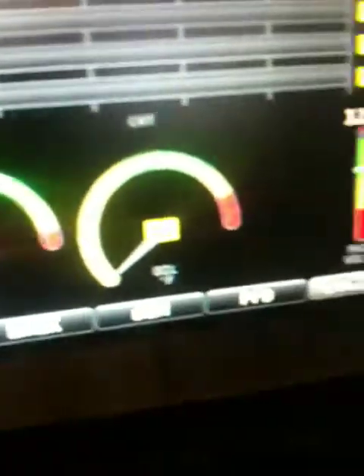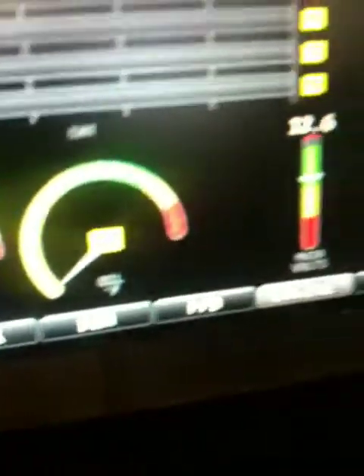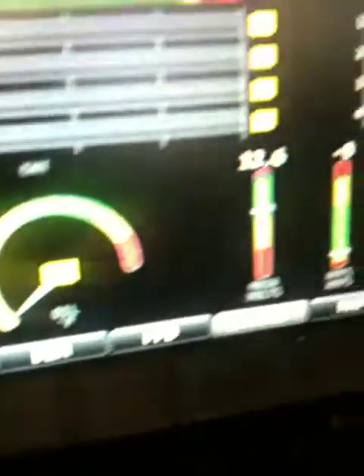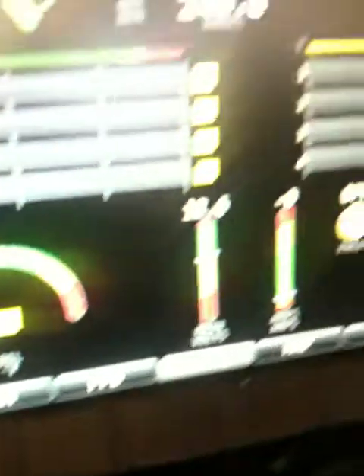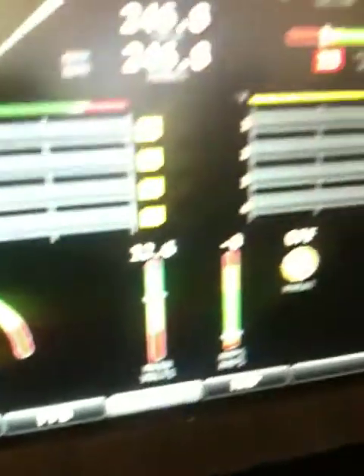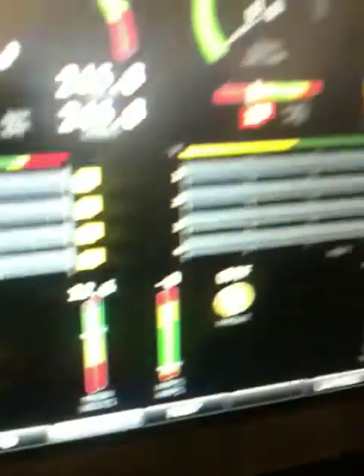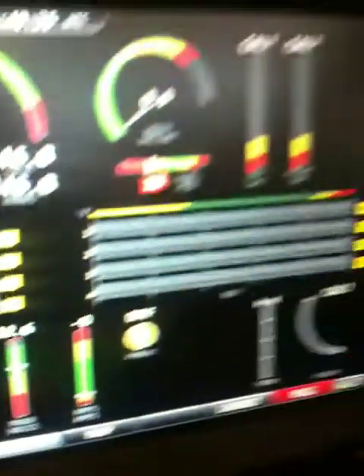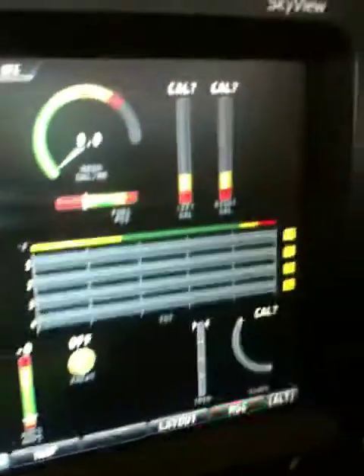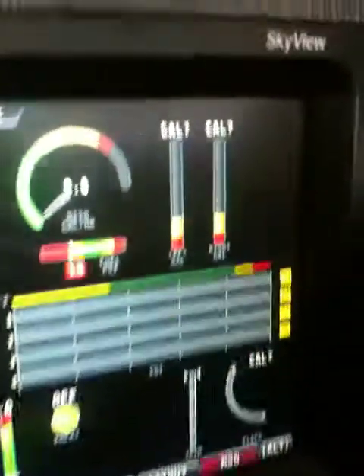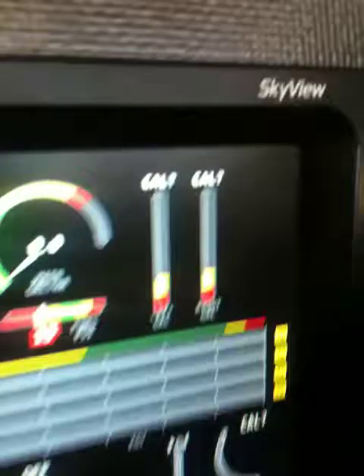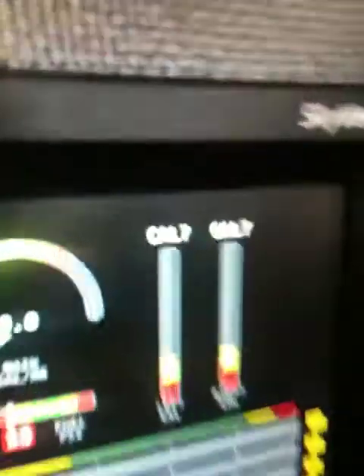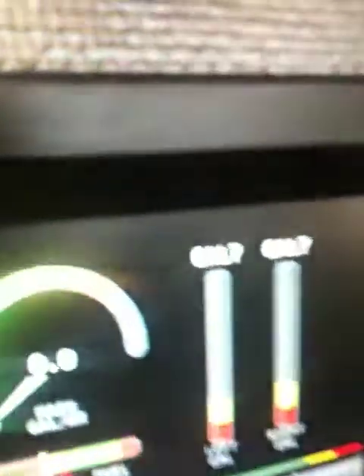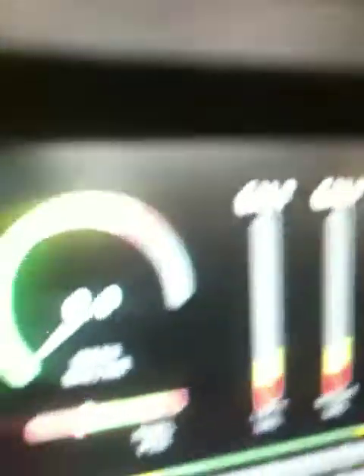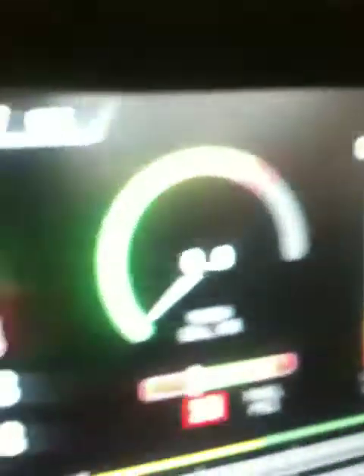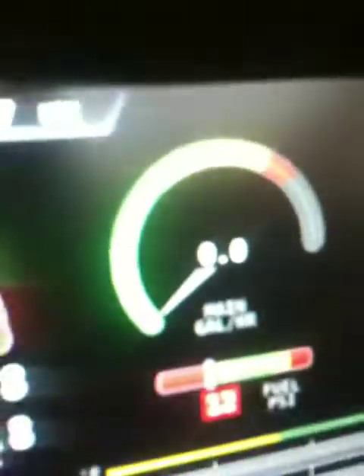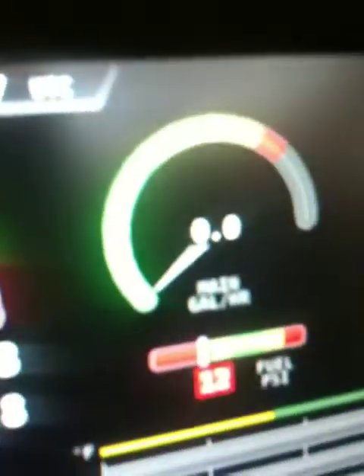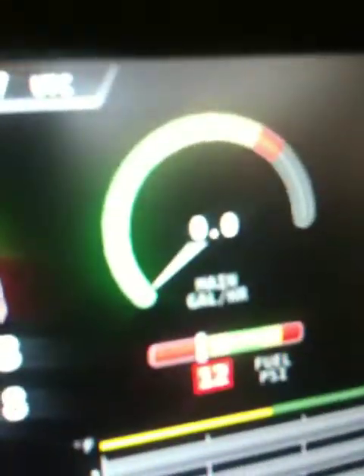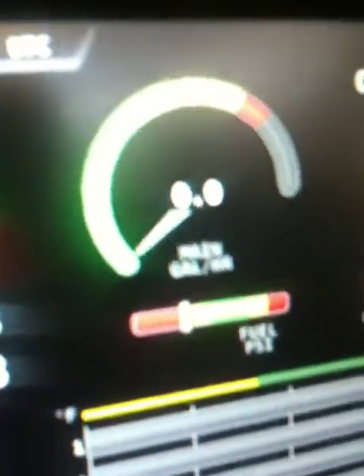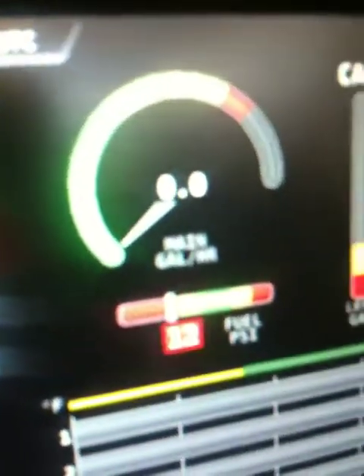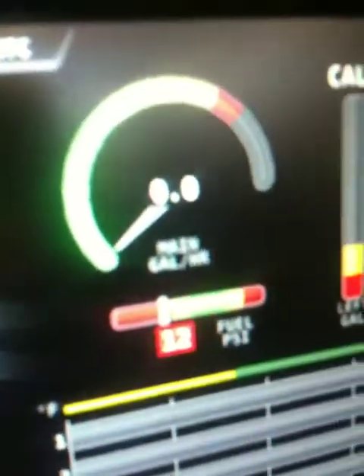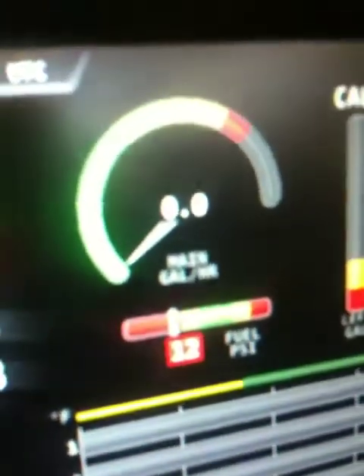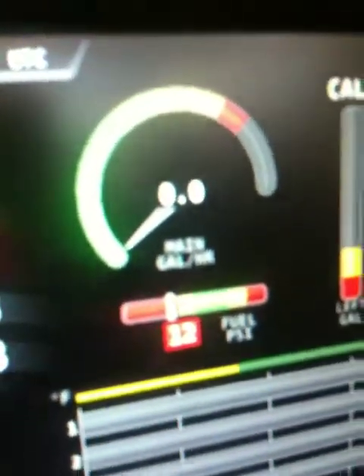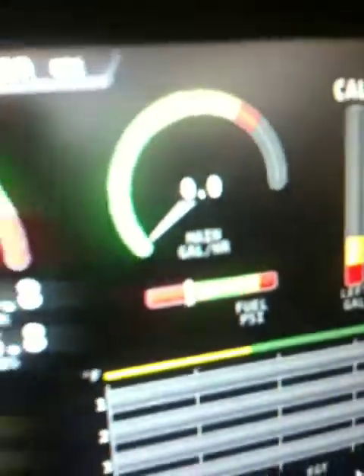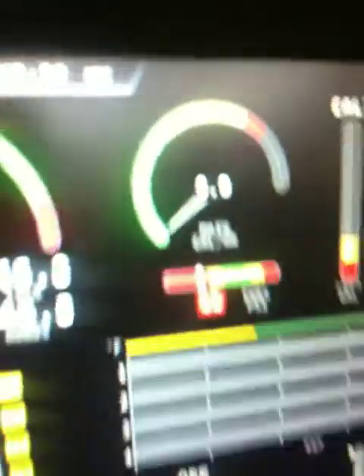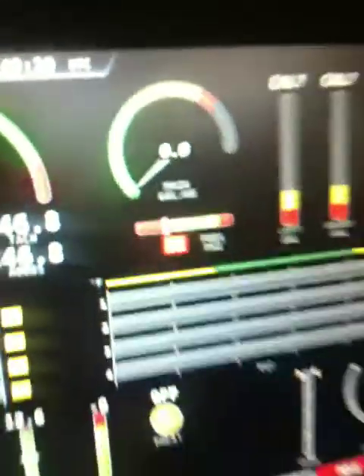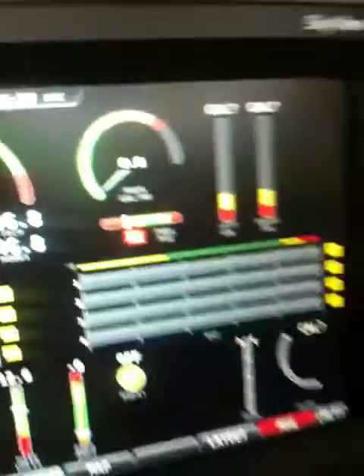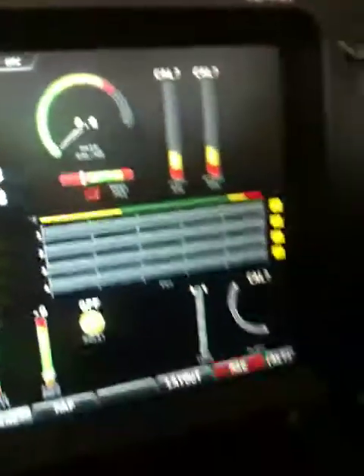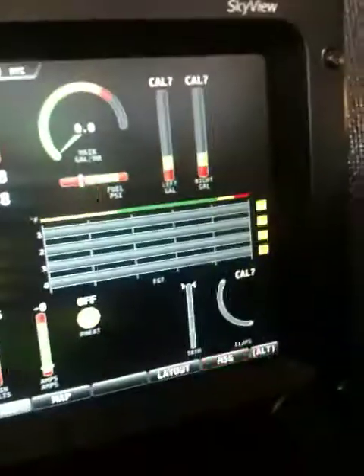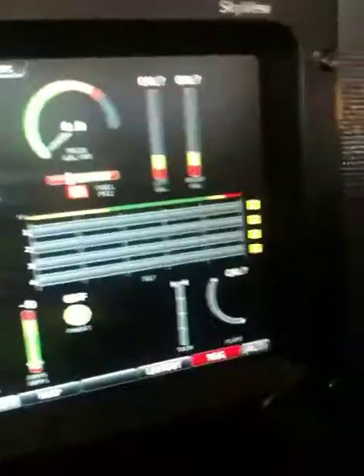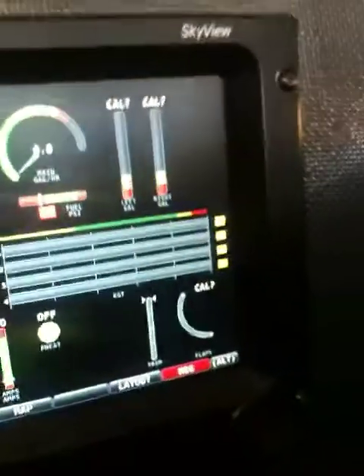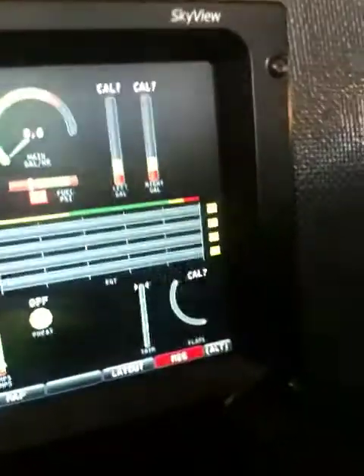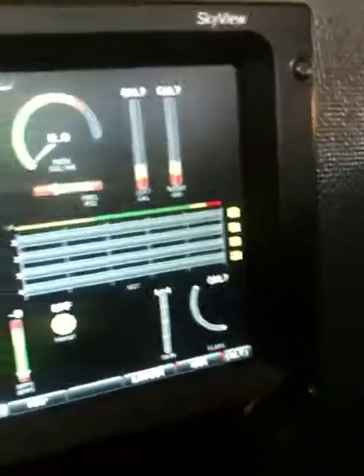Oil temperature and oil pressure. Where's fuel pressure? She's there somewhere. Fuel pressure showing — what, 12 psi — right, because it just blew through it.